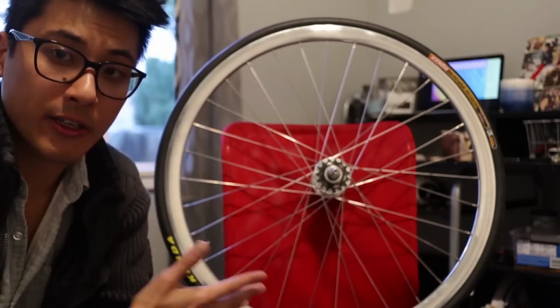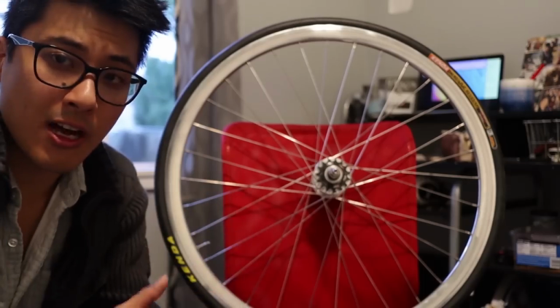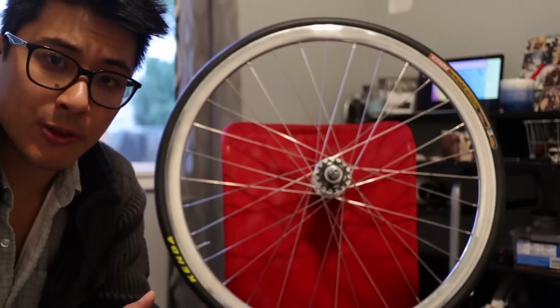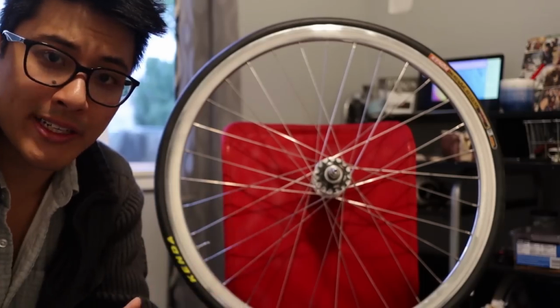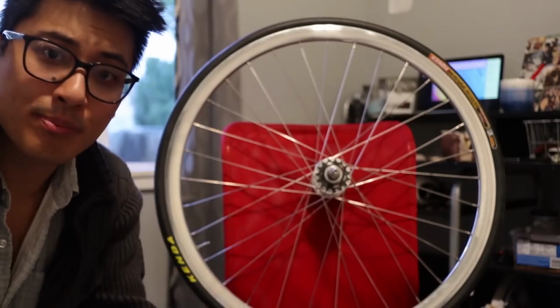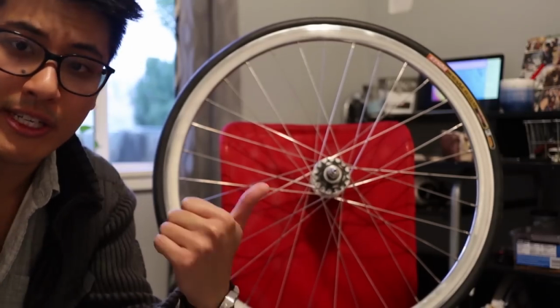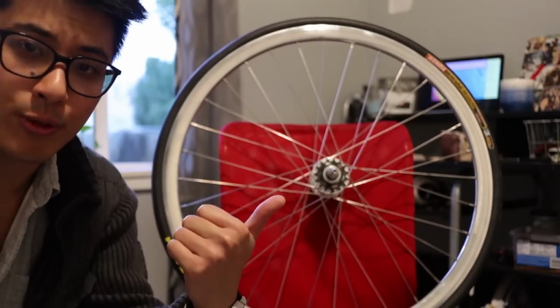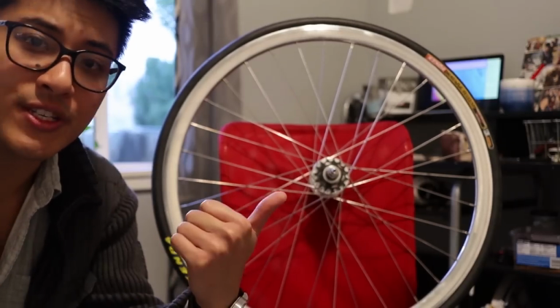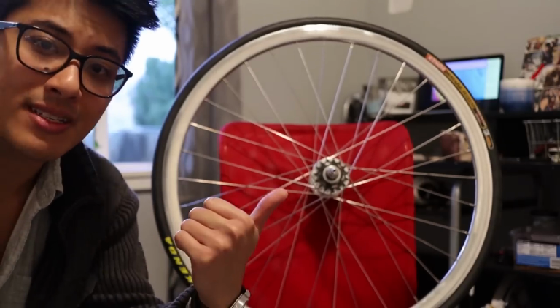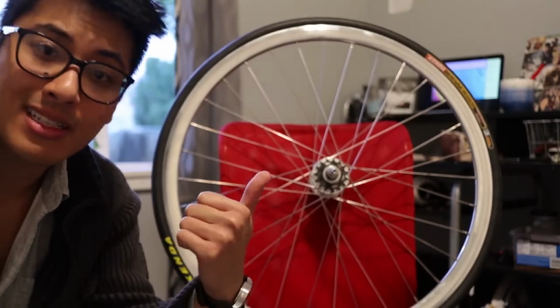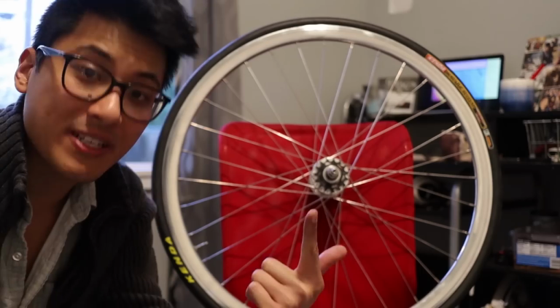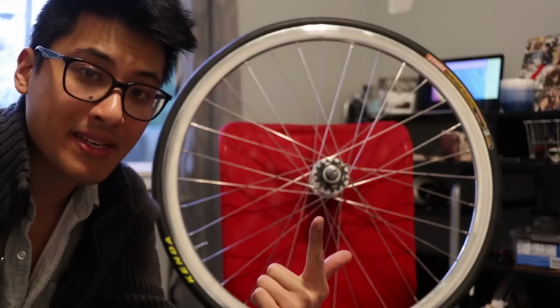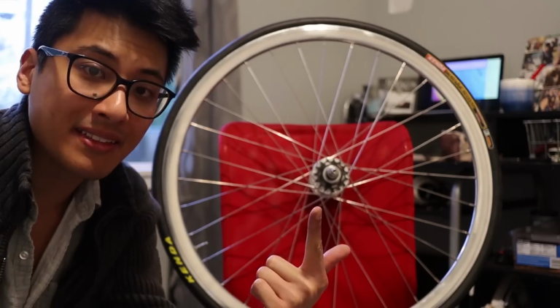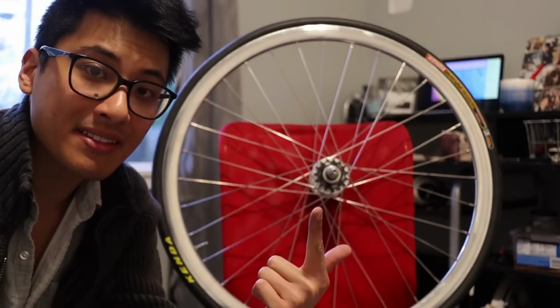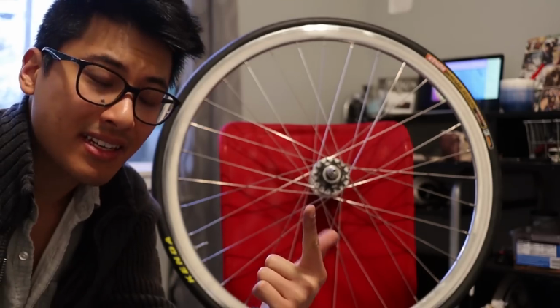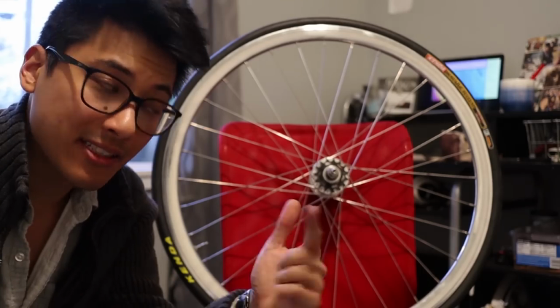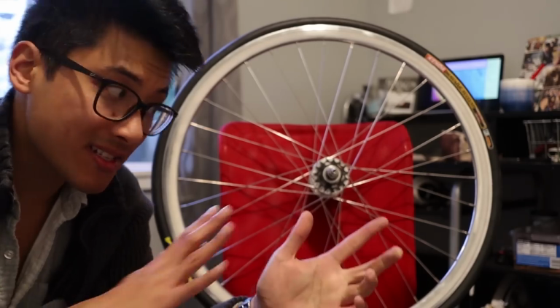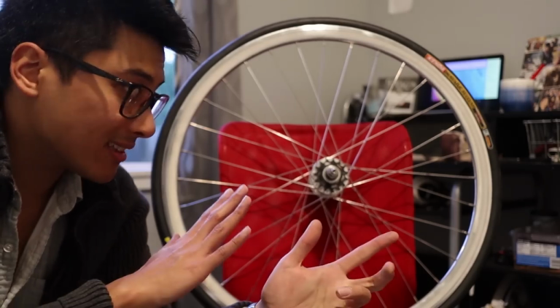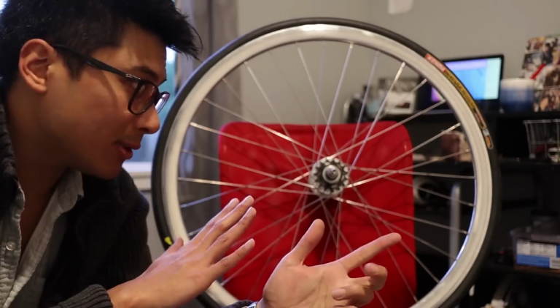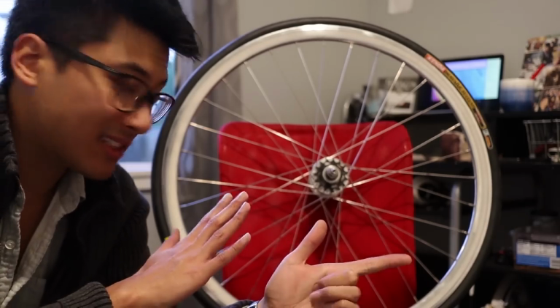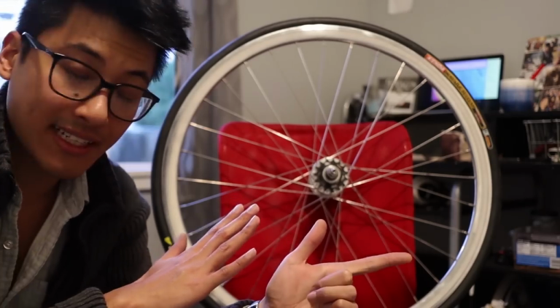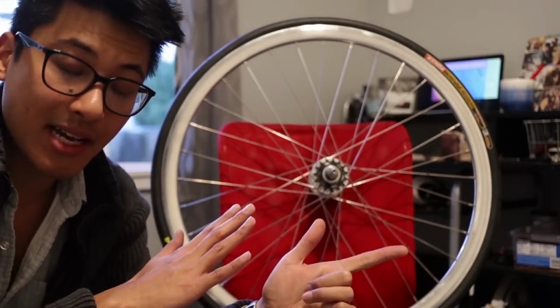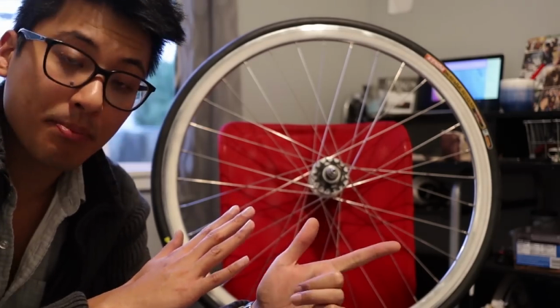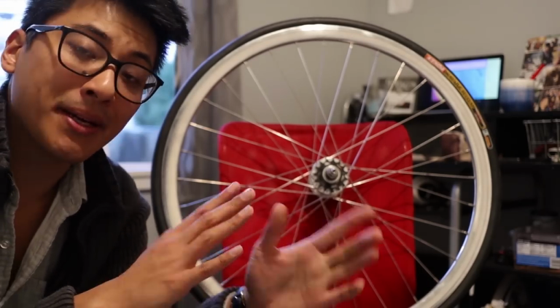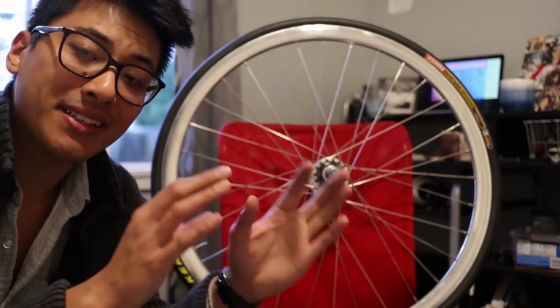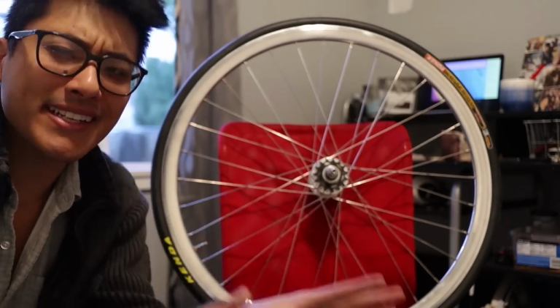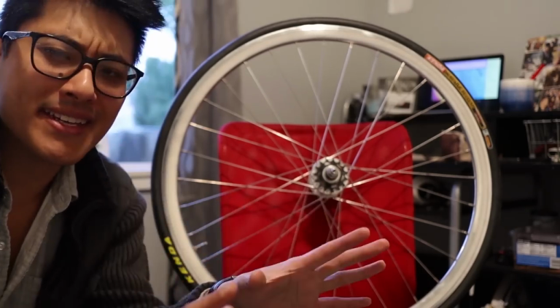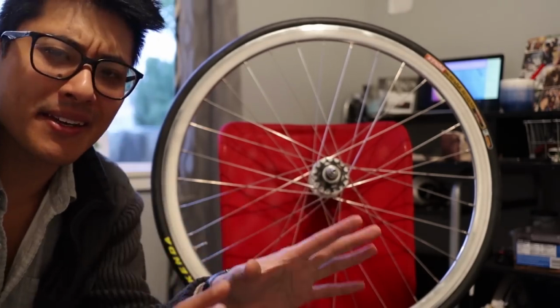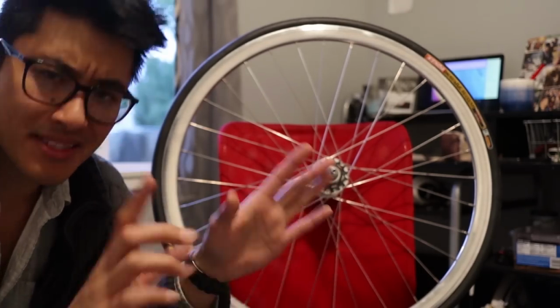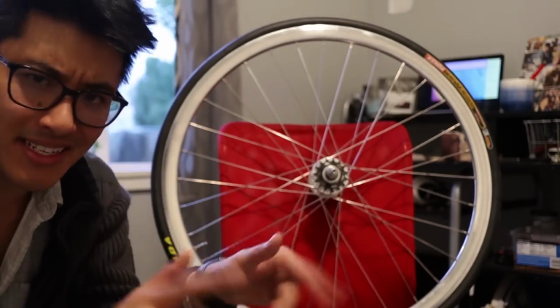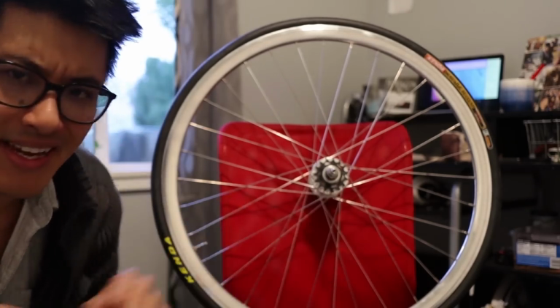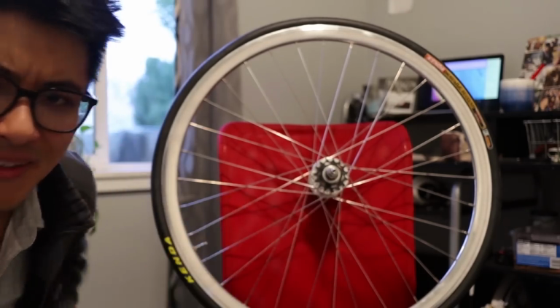Cog and lock ring — pre-greased, pre-tightened. It does need a little bit of cleaning up, but details, details.